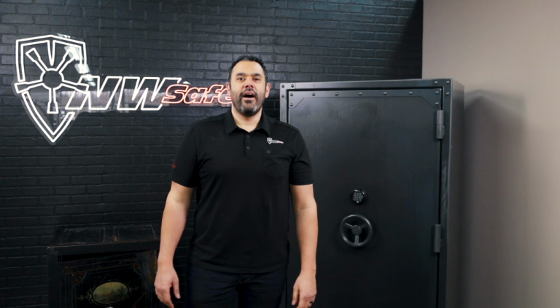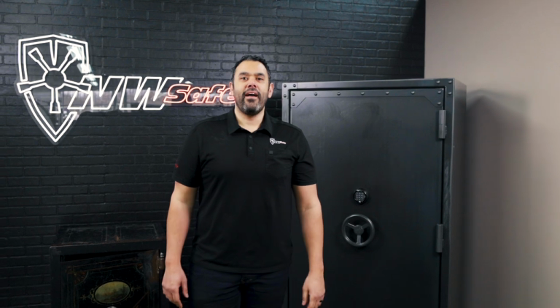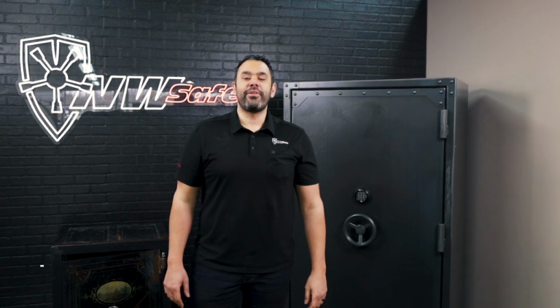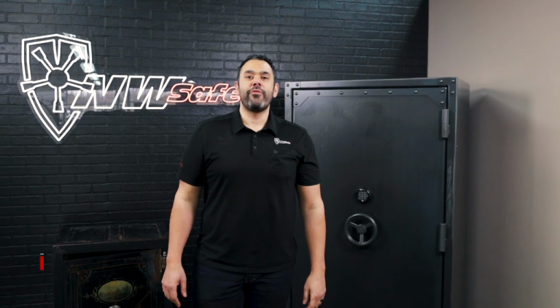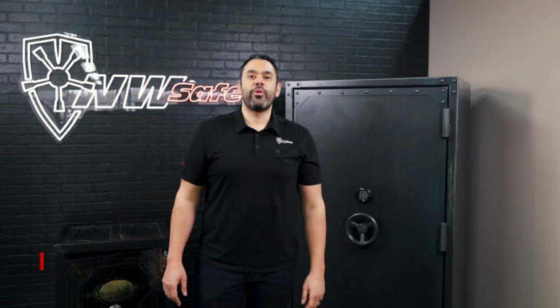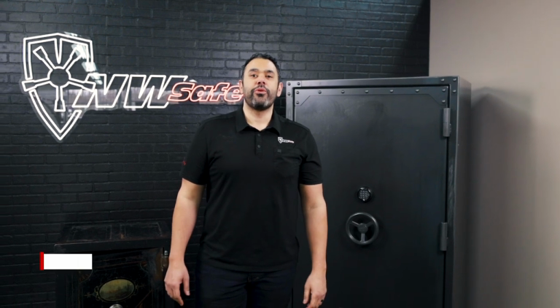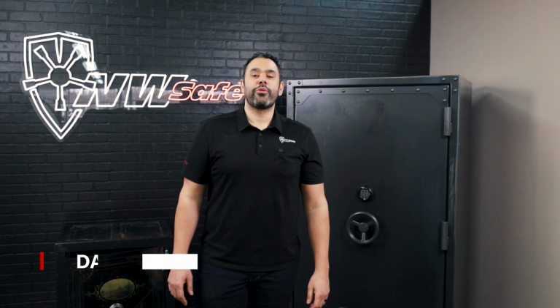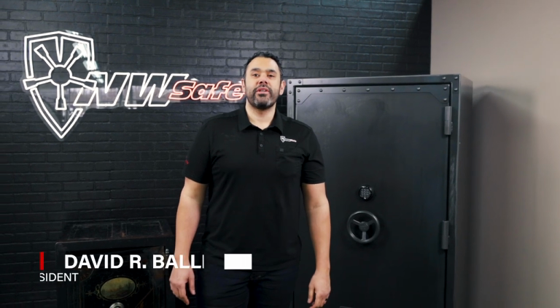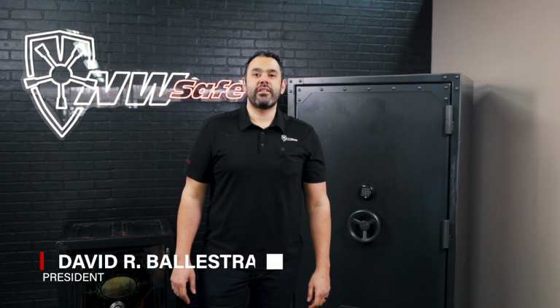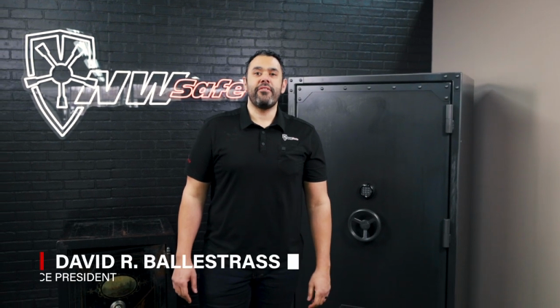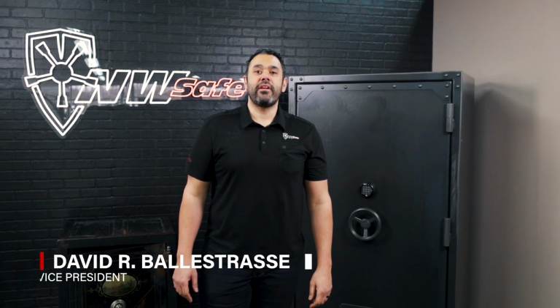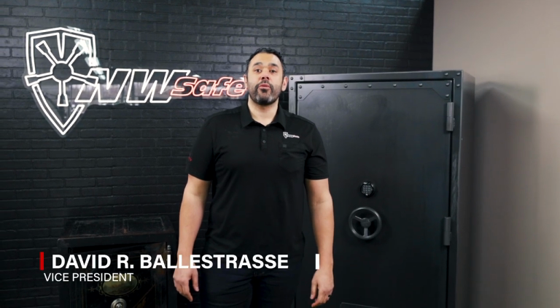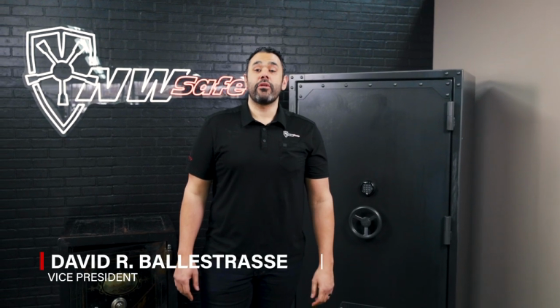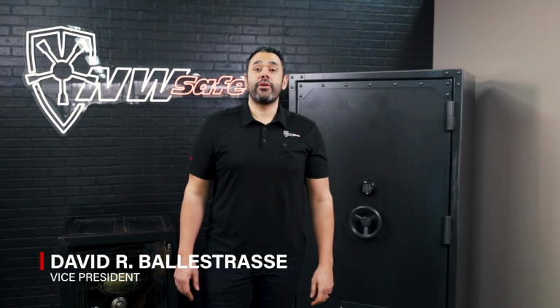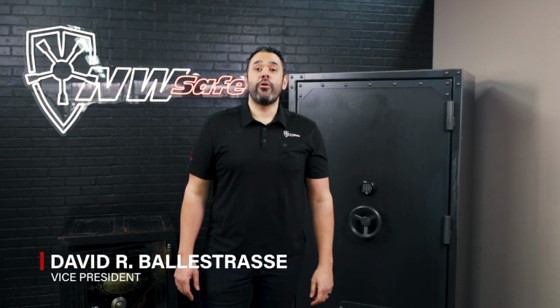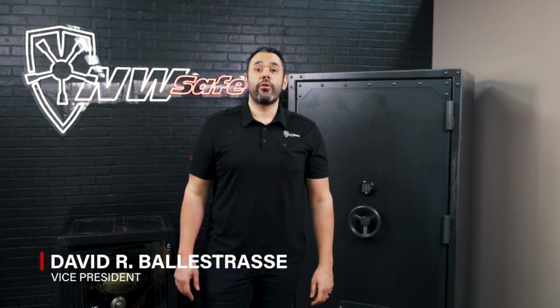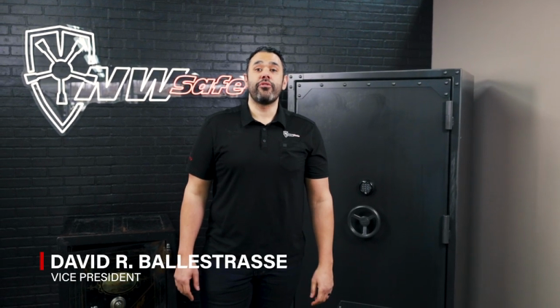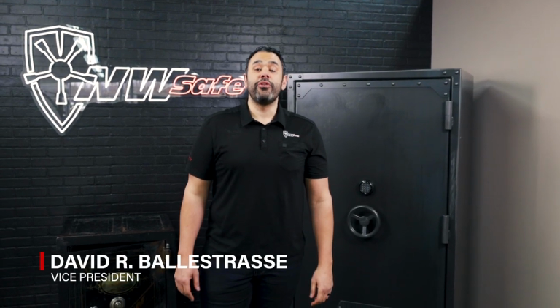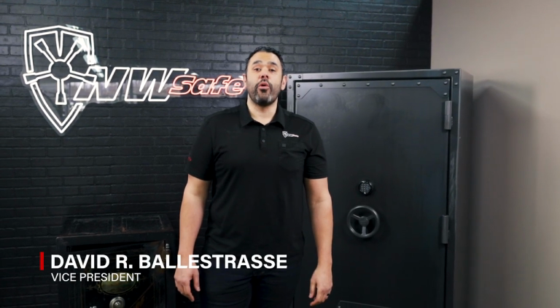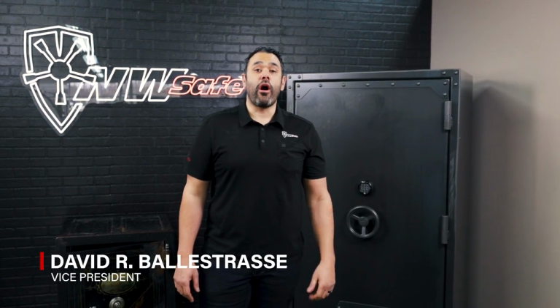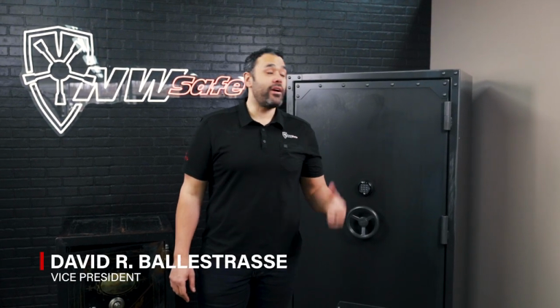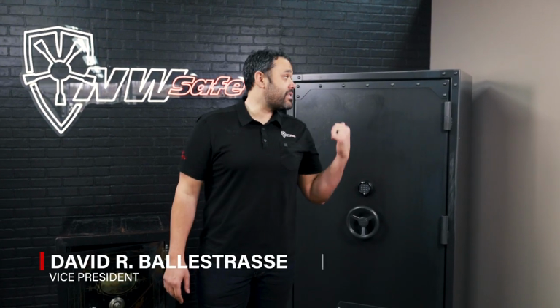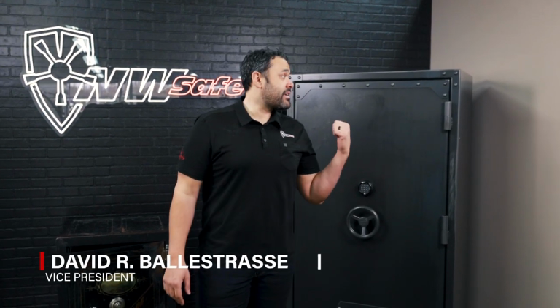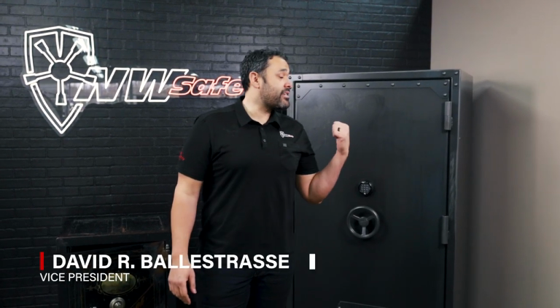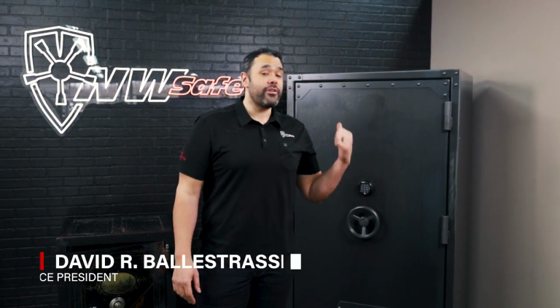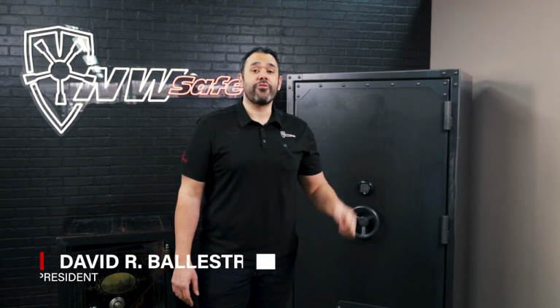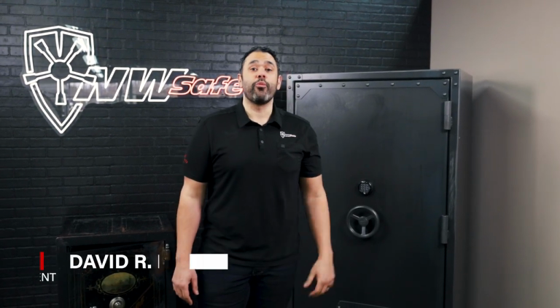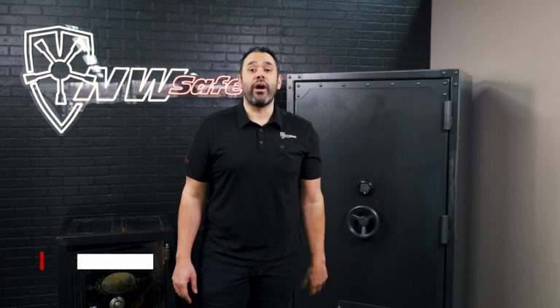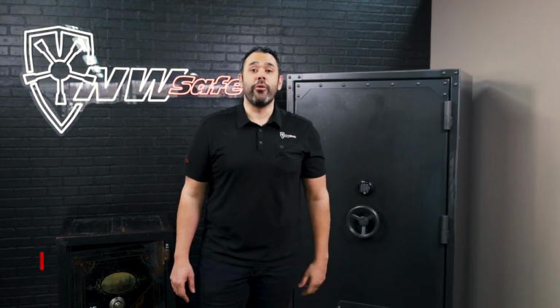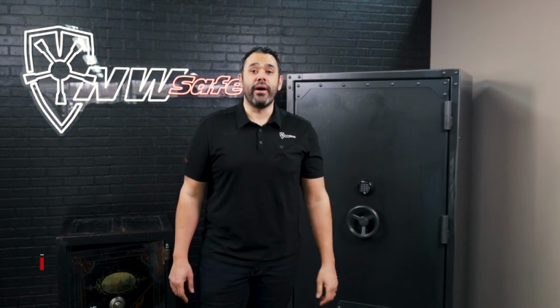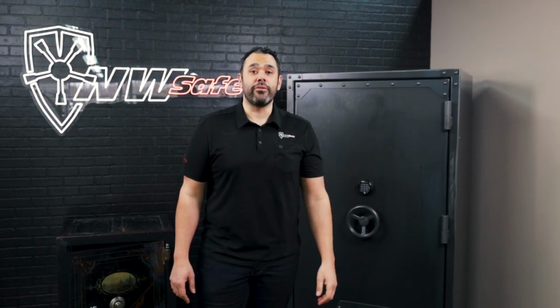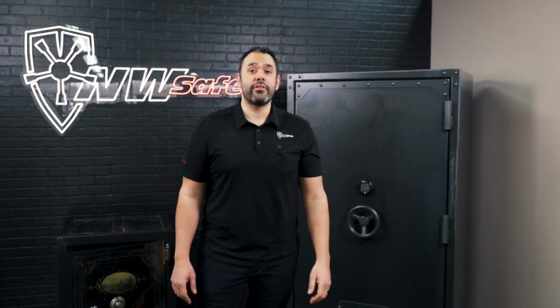Hi, I'm David with Northwest Safe. Today we're going to be going over the new RSX series from Rhino Metals.